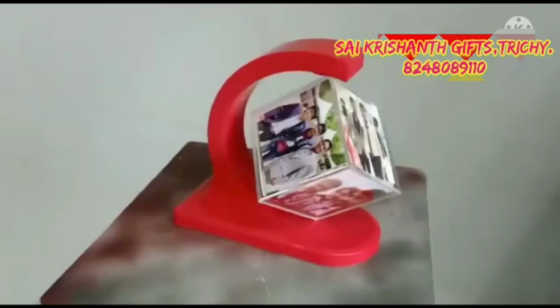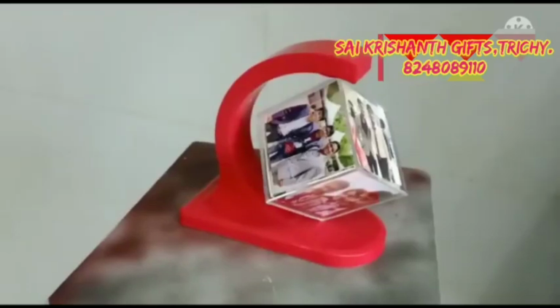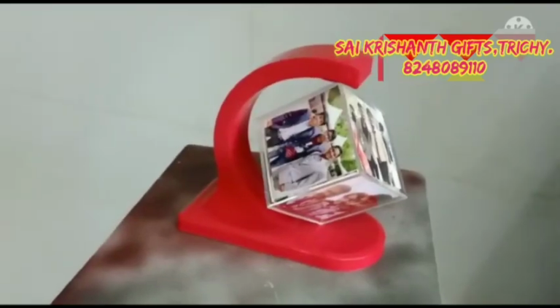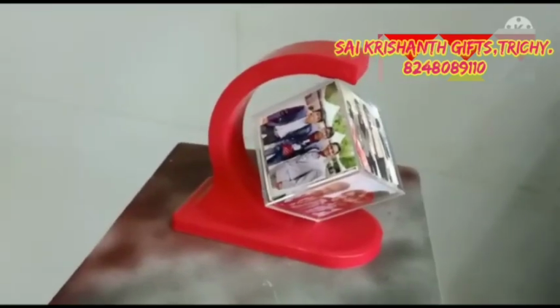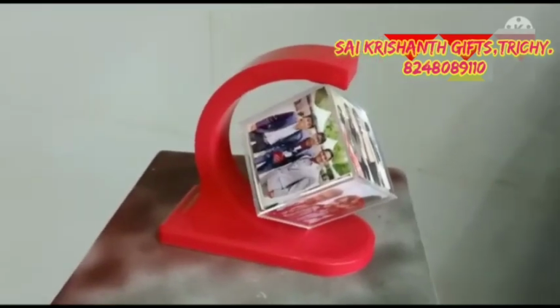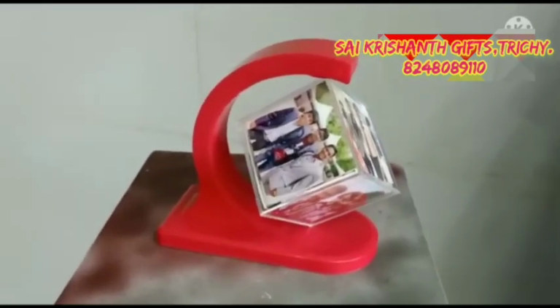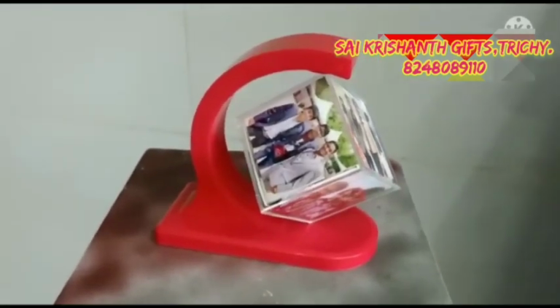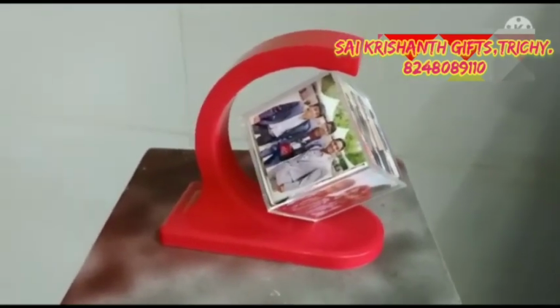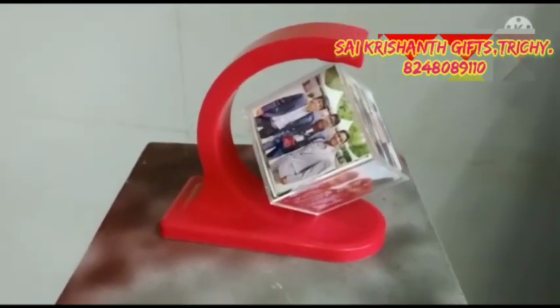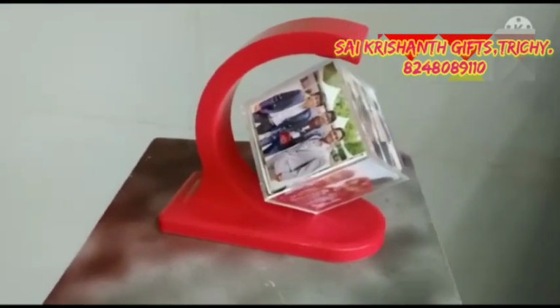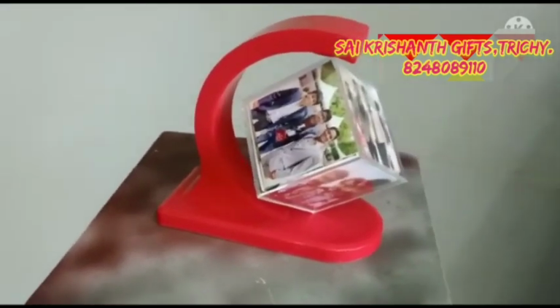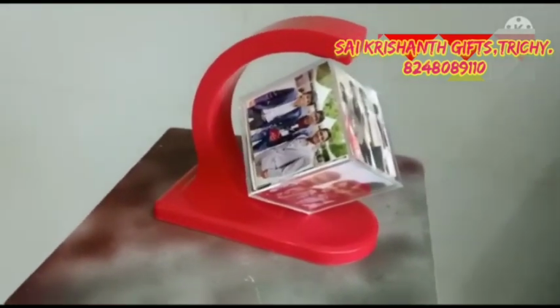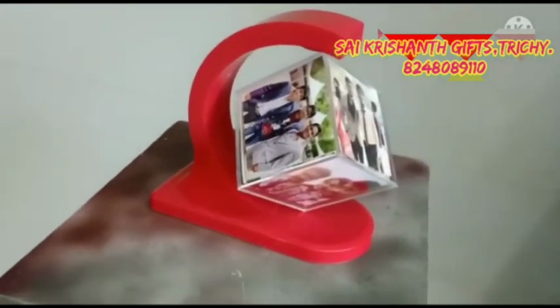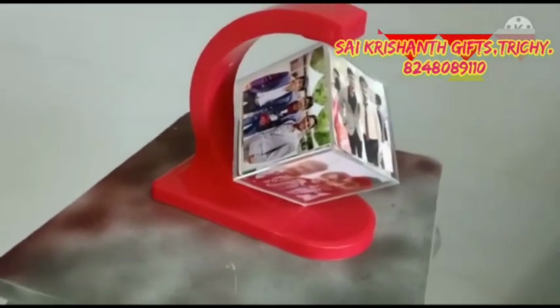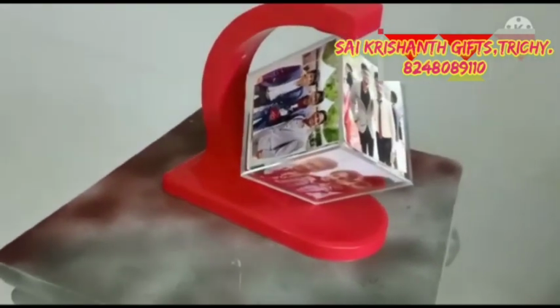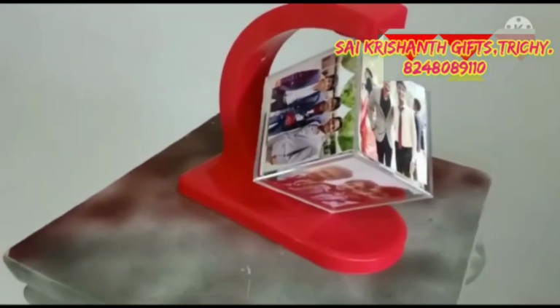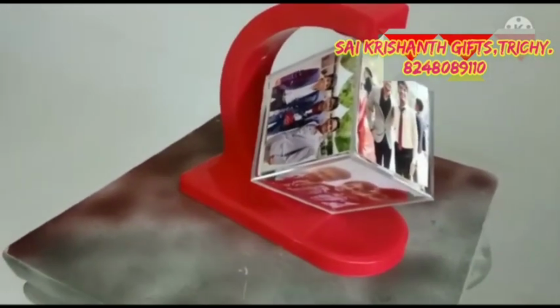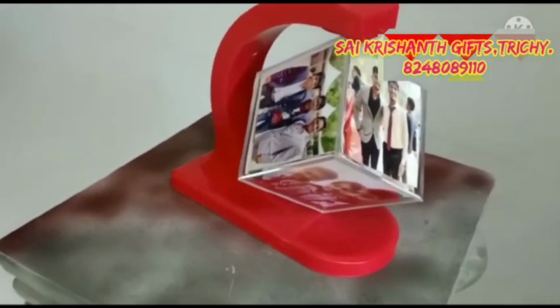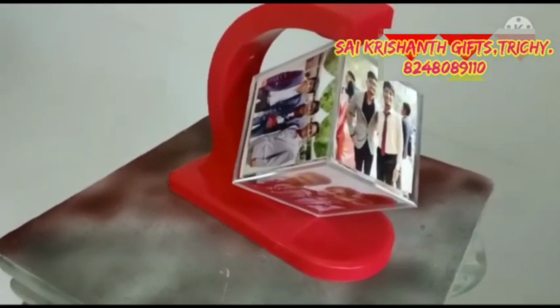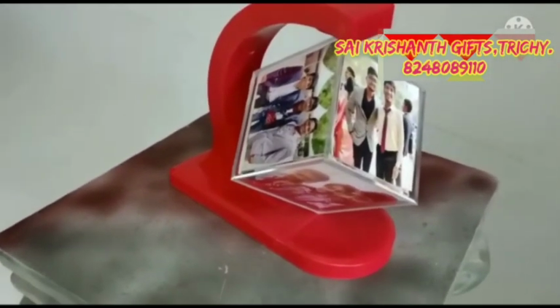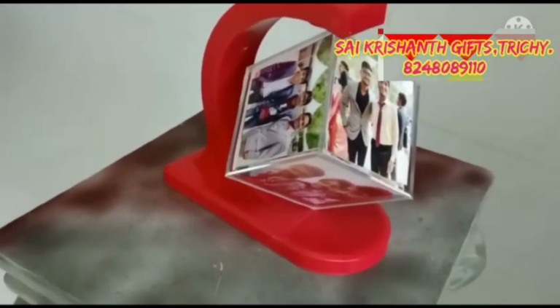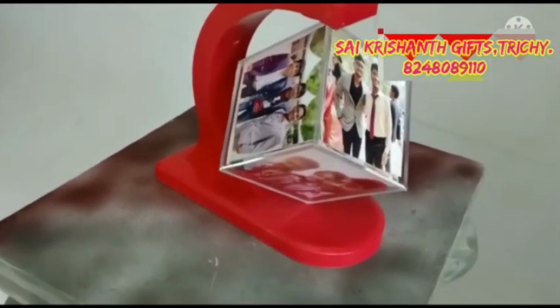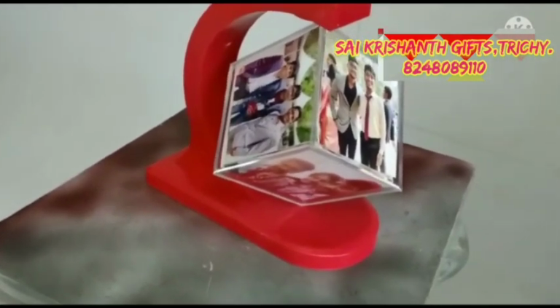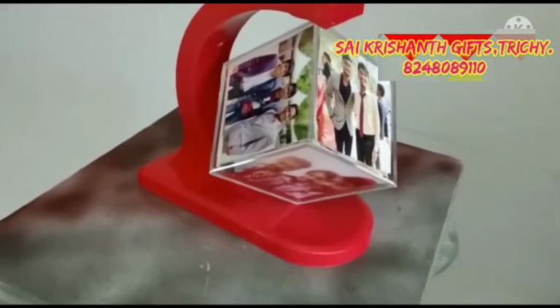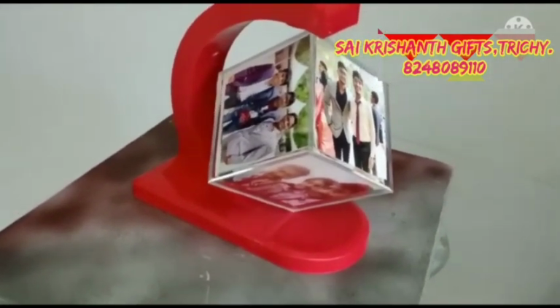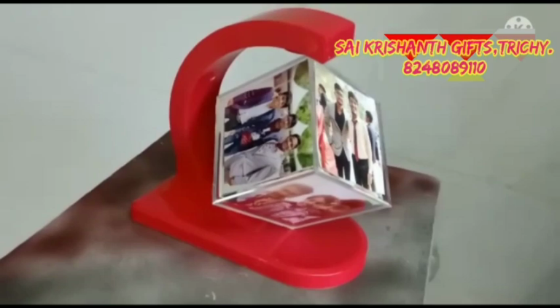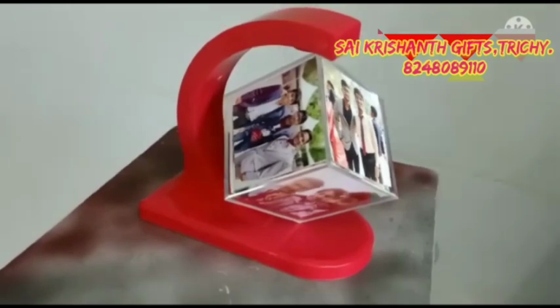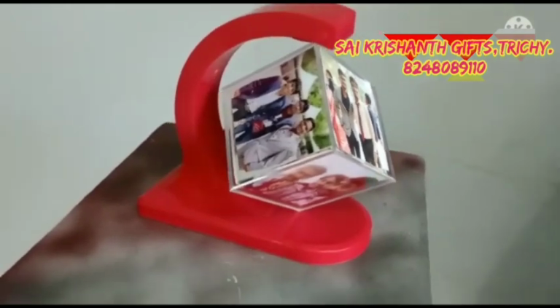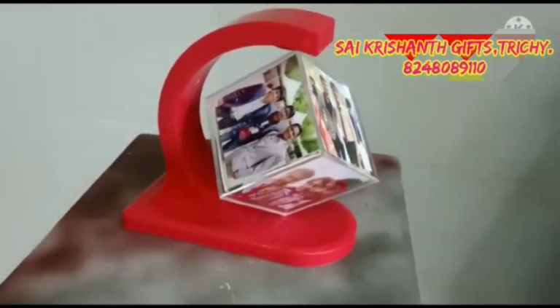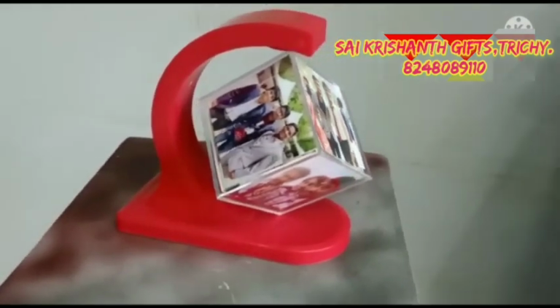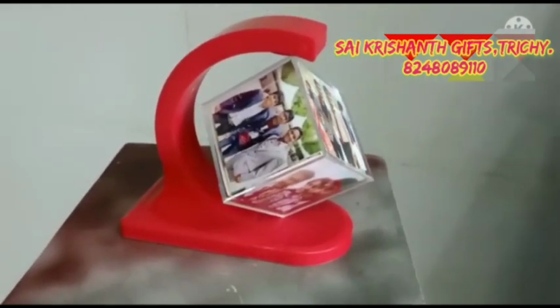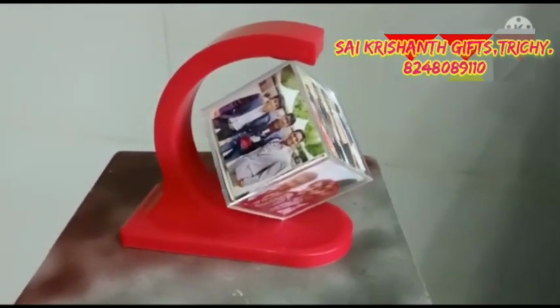This is a magnetic magic cube. If you have a cube, you can use photos.